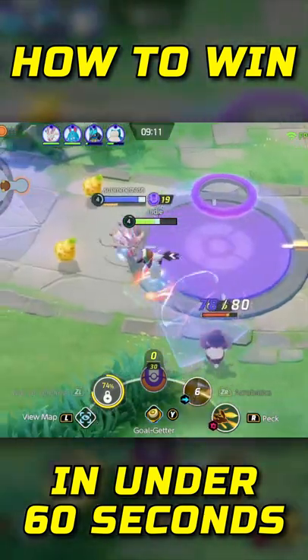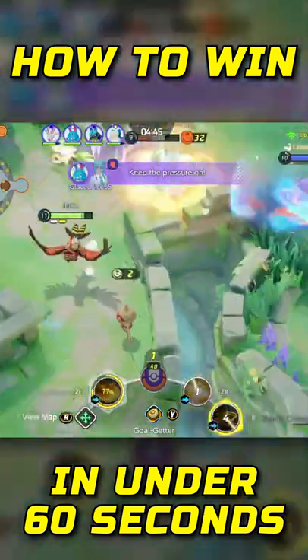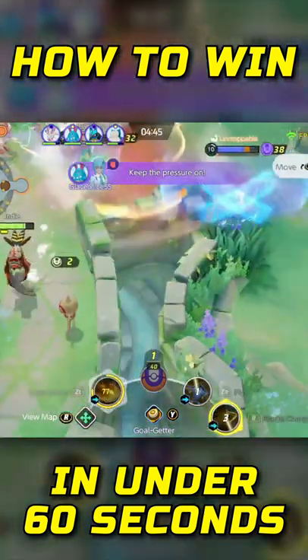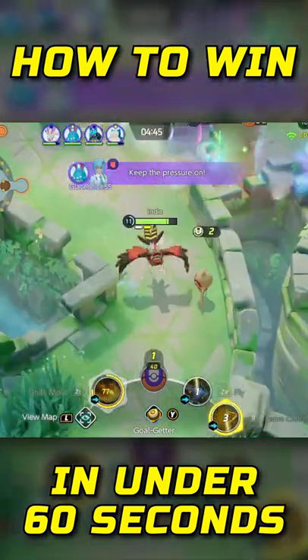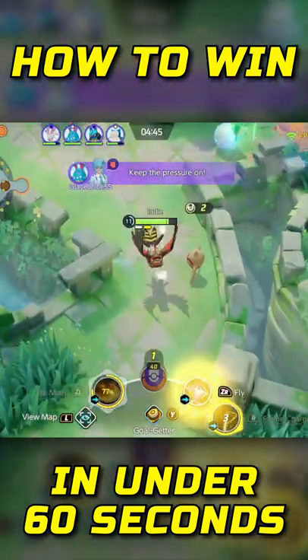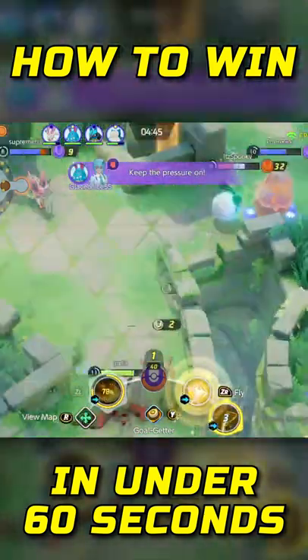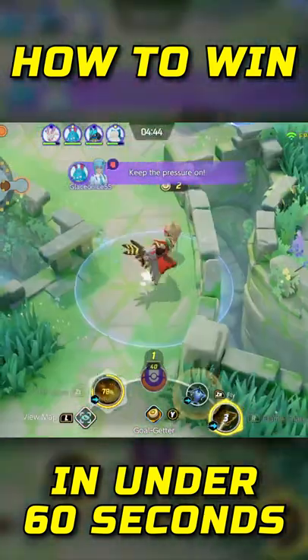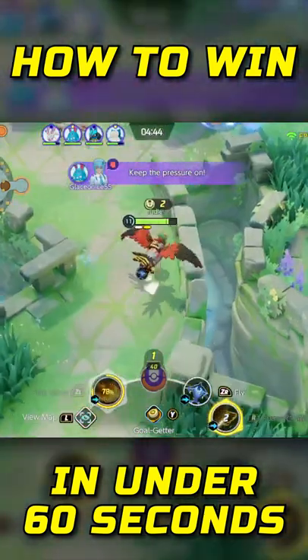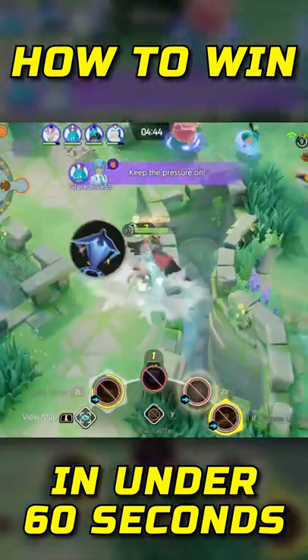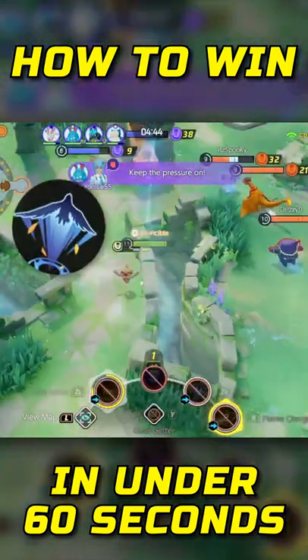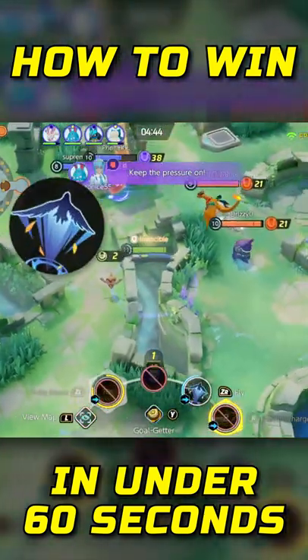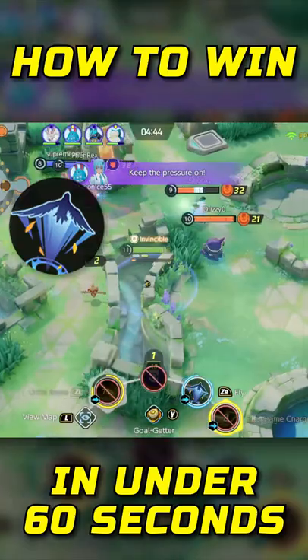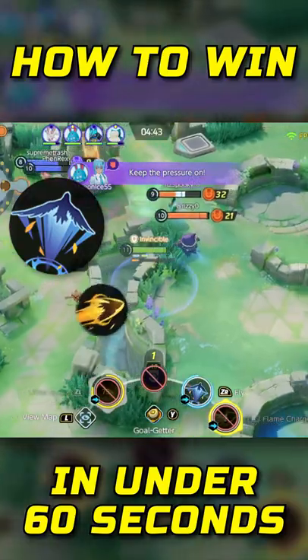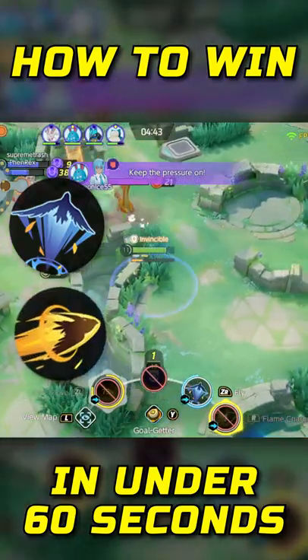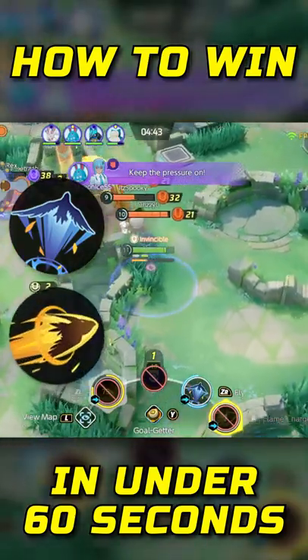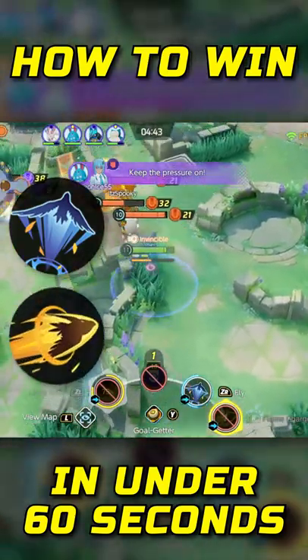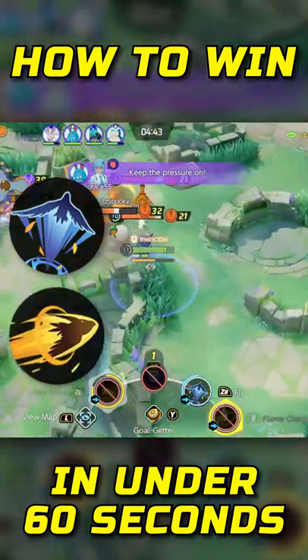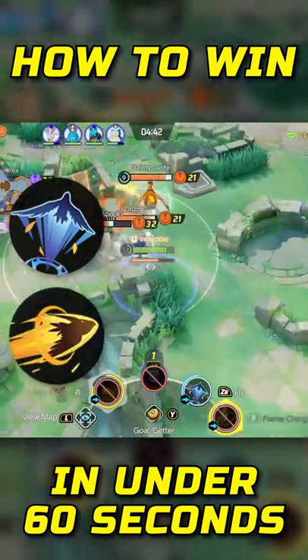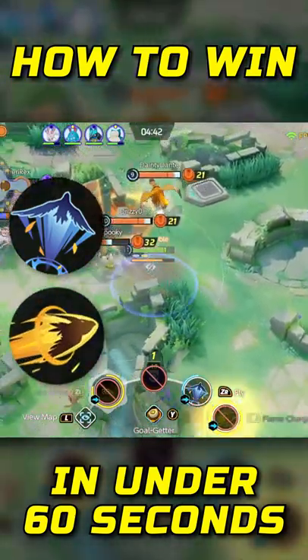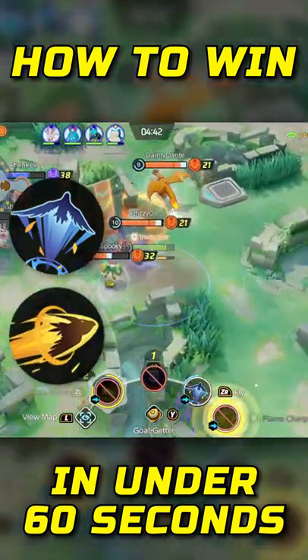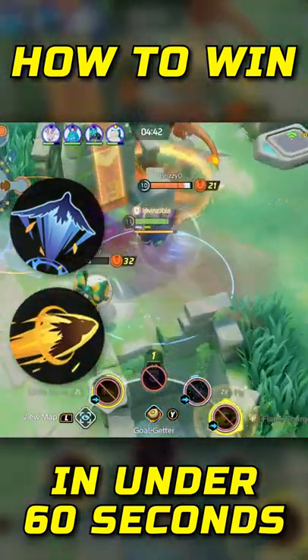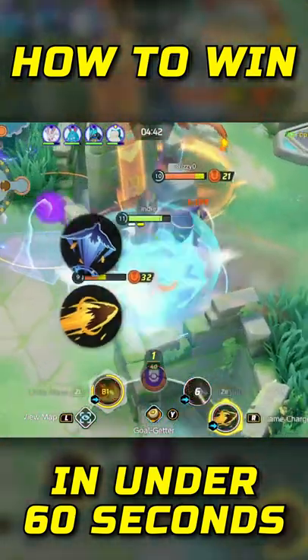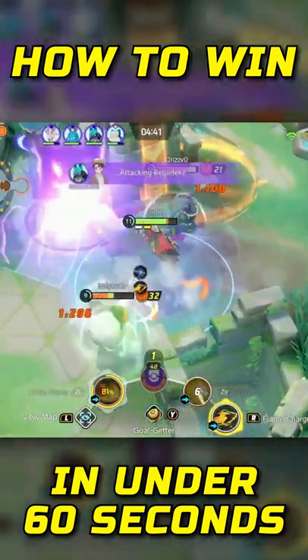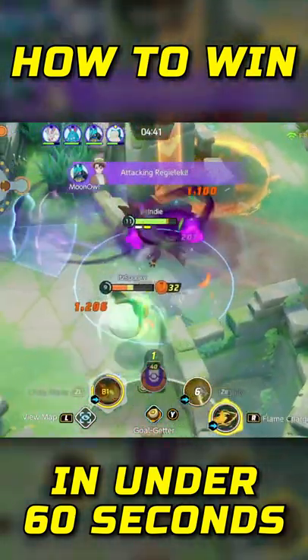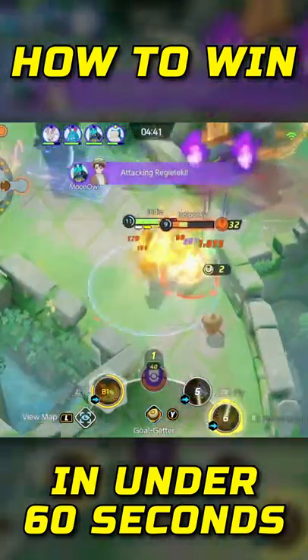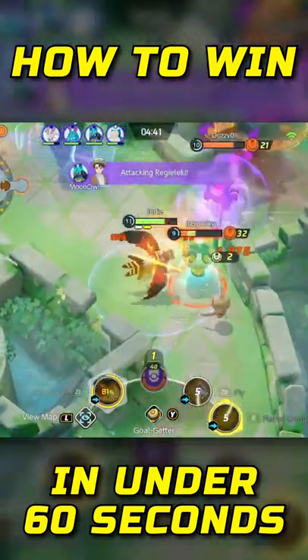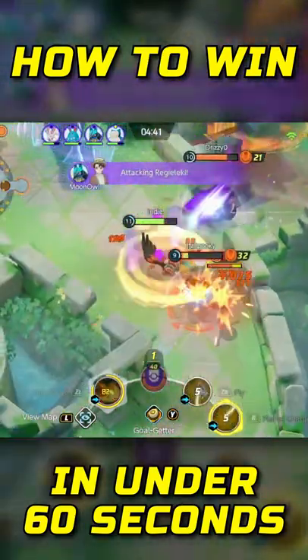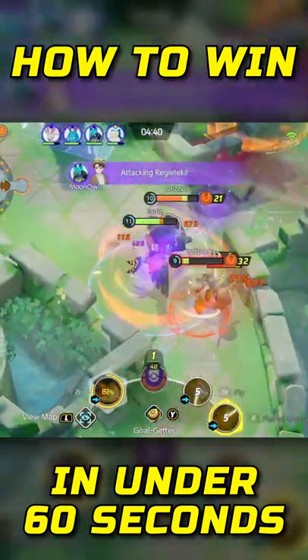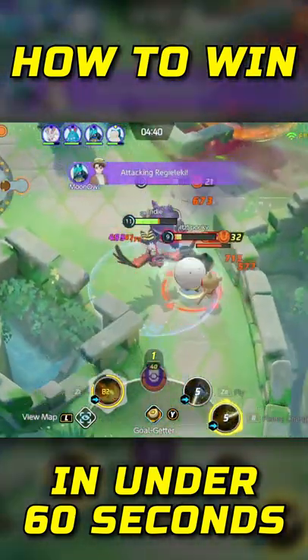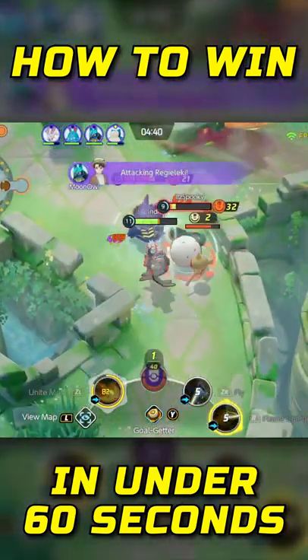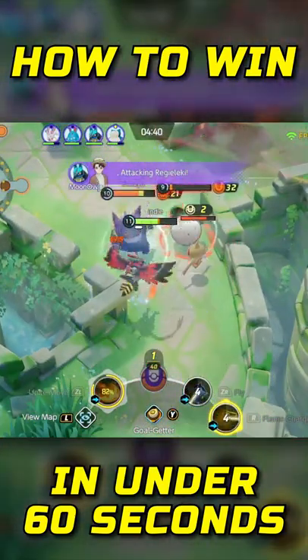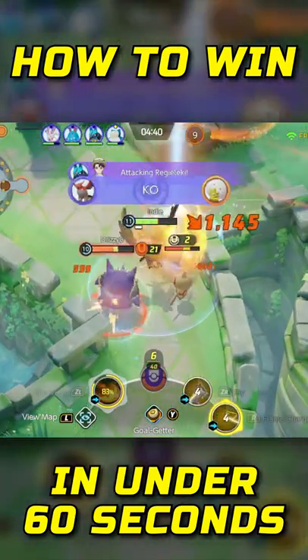Make sure to join teamfights. Use Fly and Flame Charge to poke out backline characters and to deal massive damage.